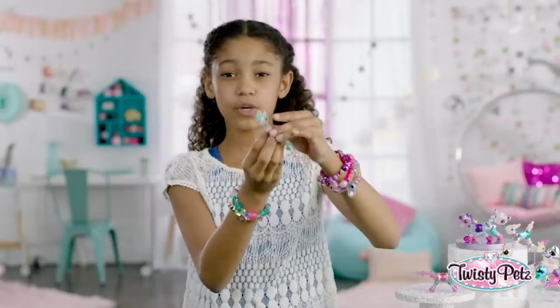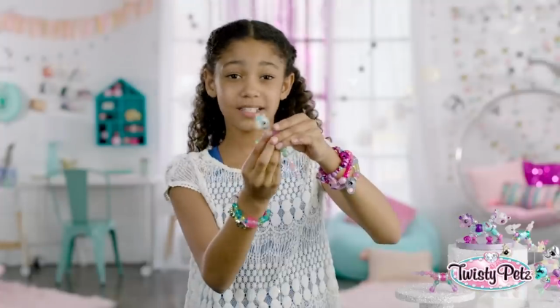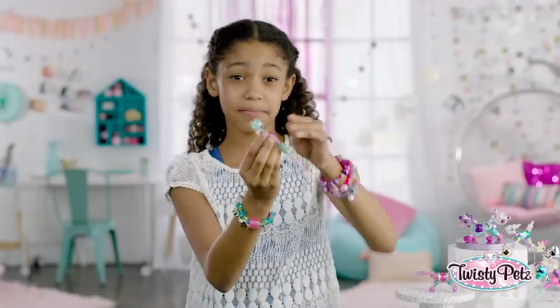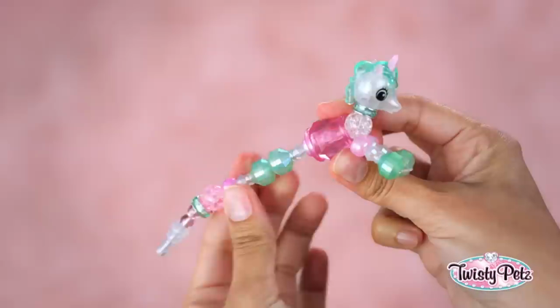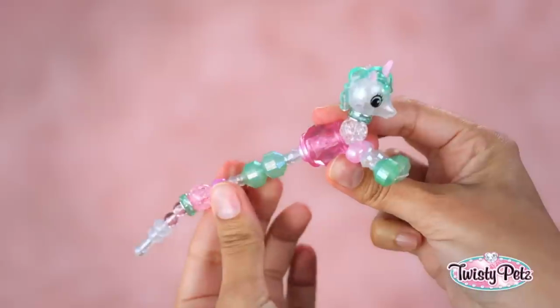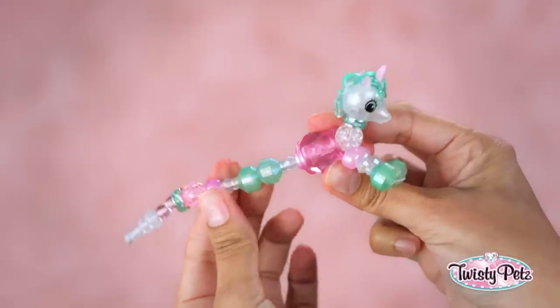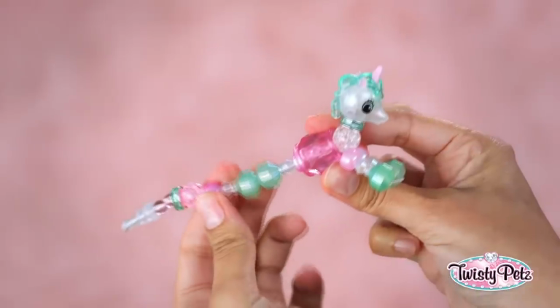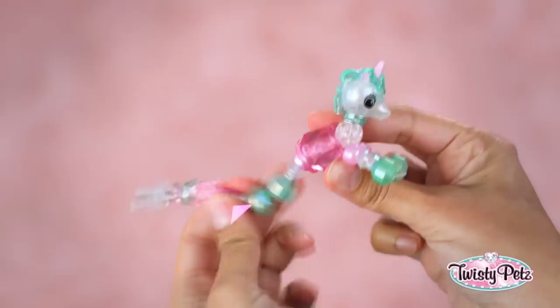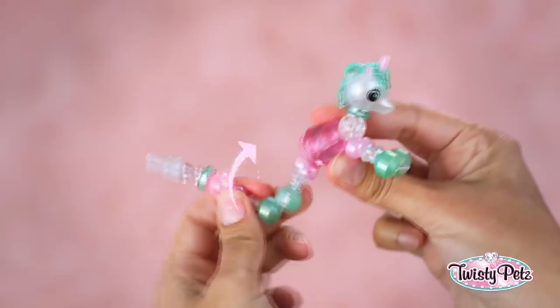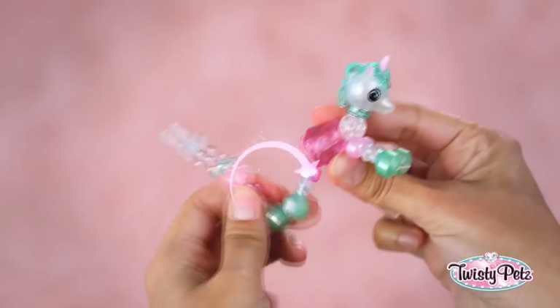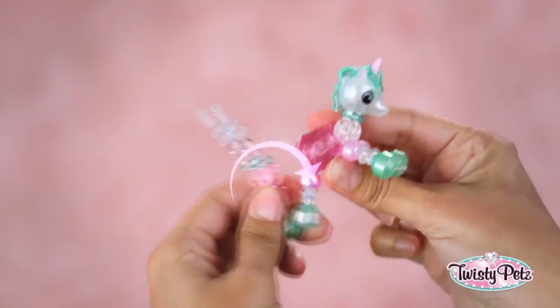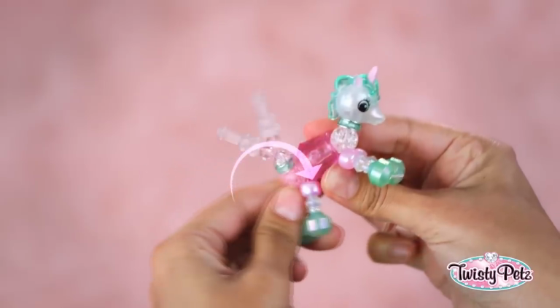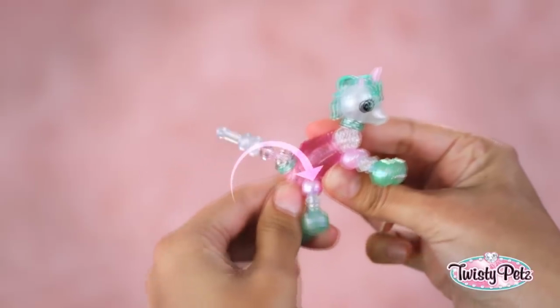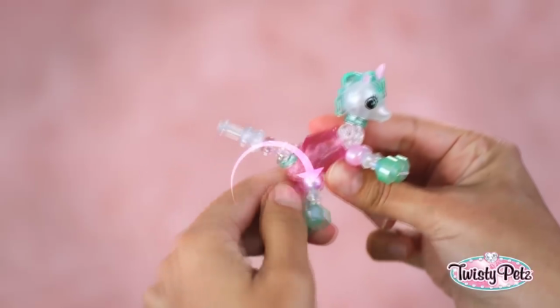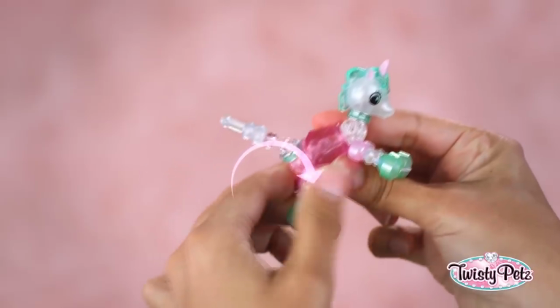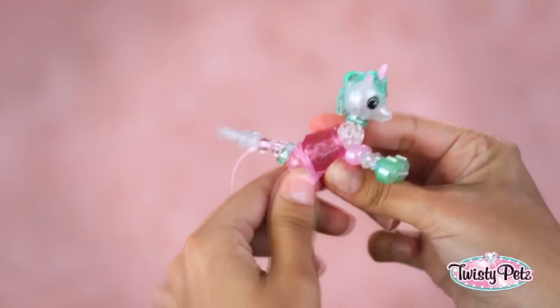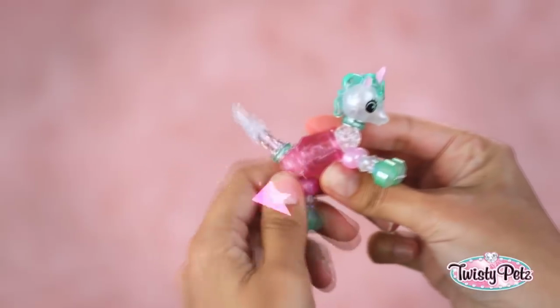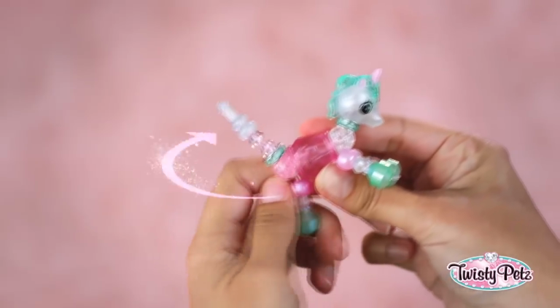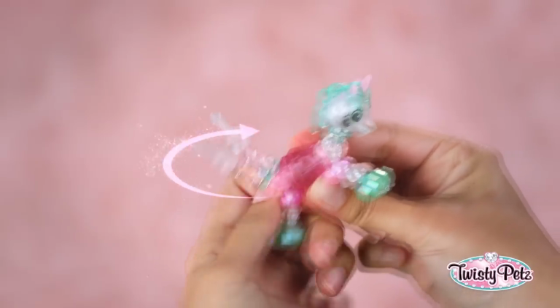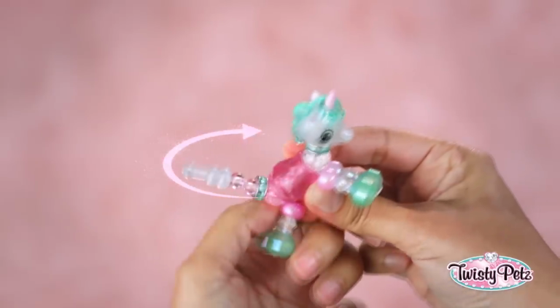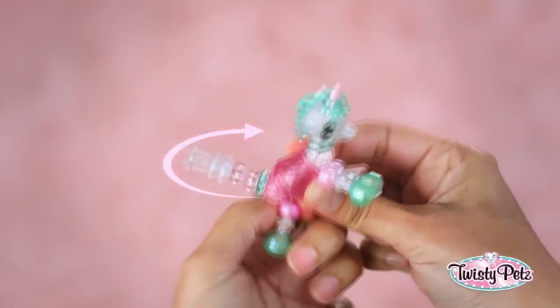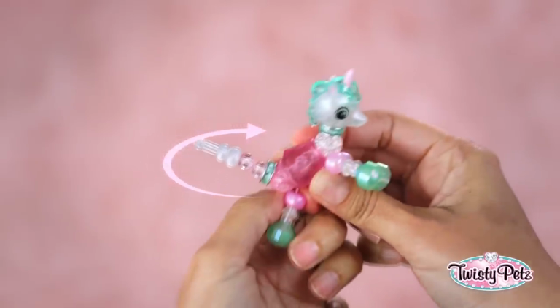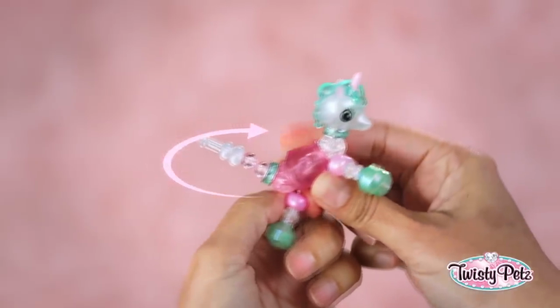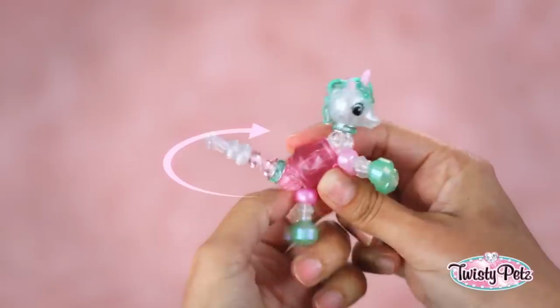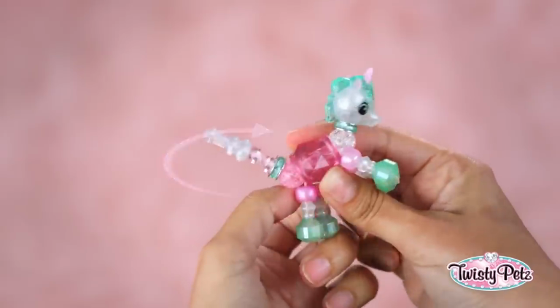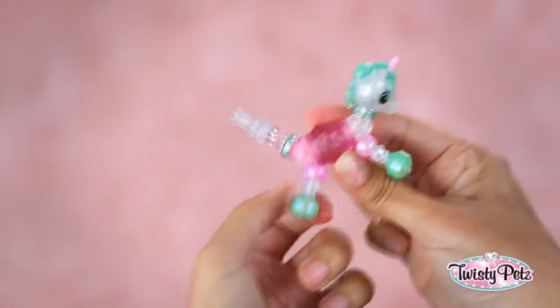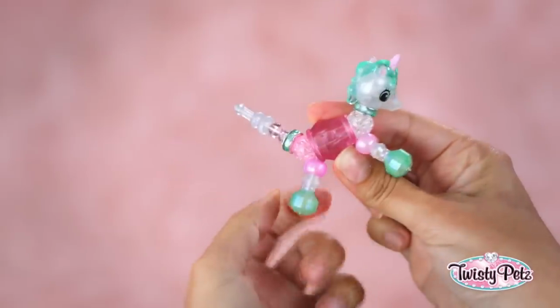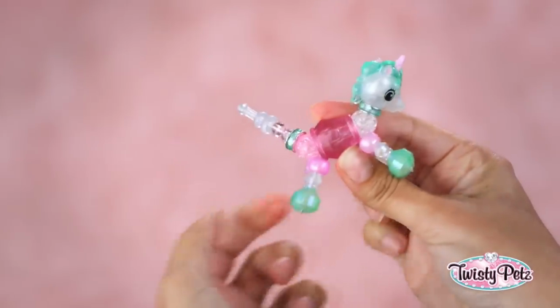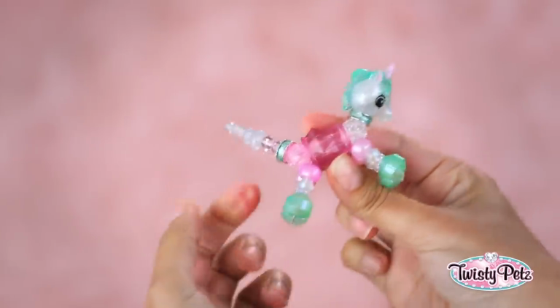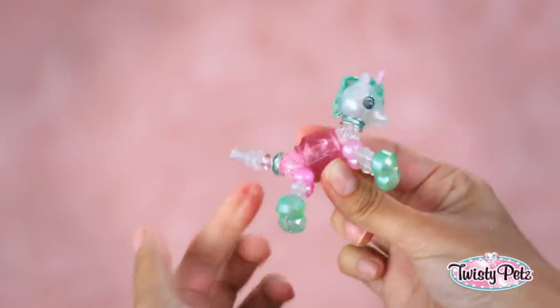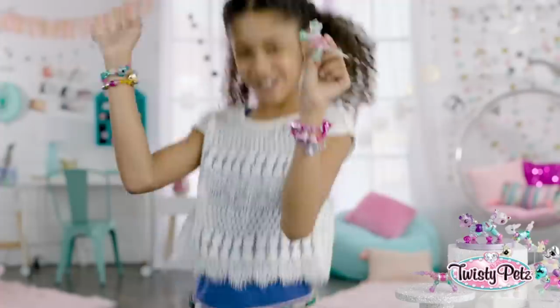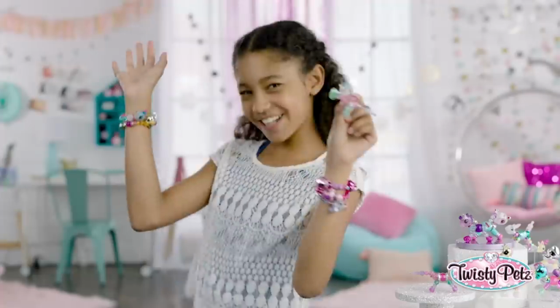Then we do the same thing with the back legs, like this. Full twist. And you're back to pet. Woo-hoo!